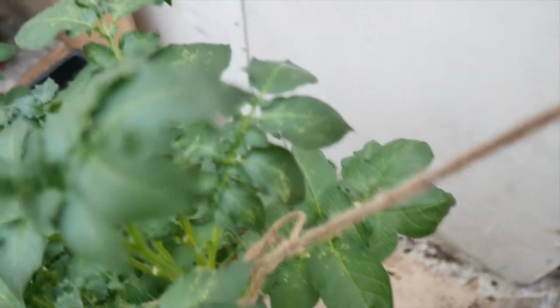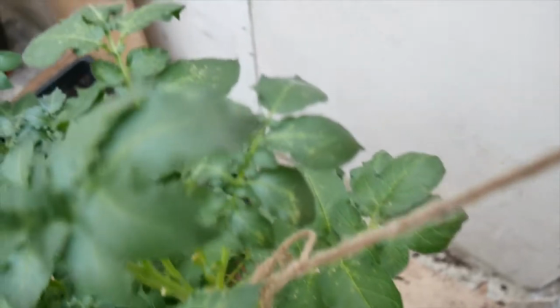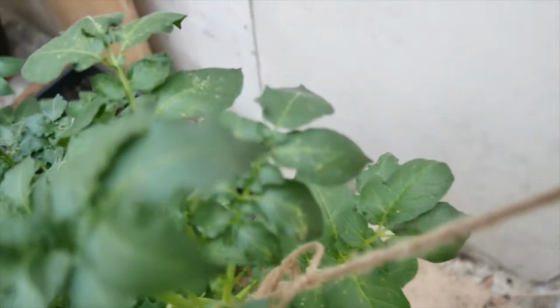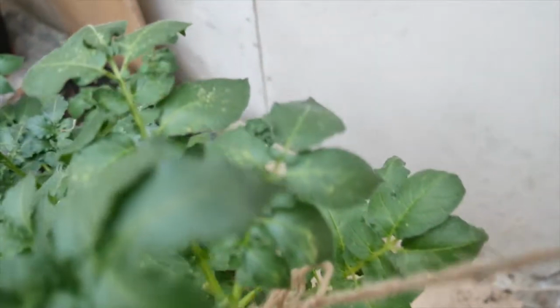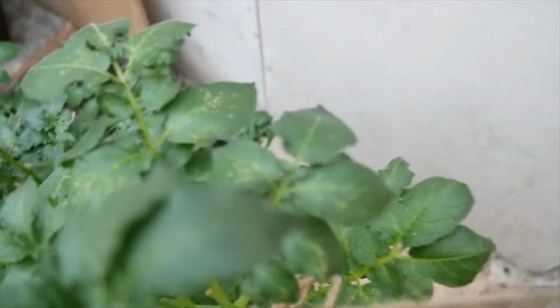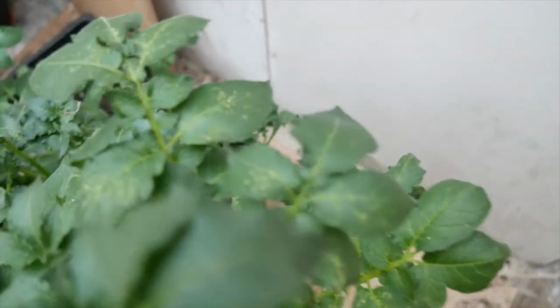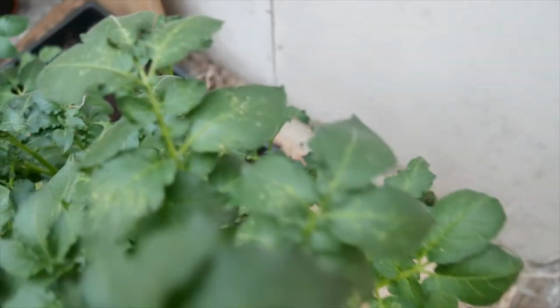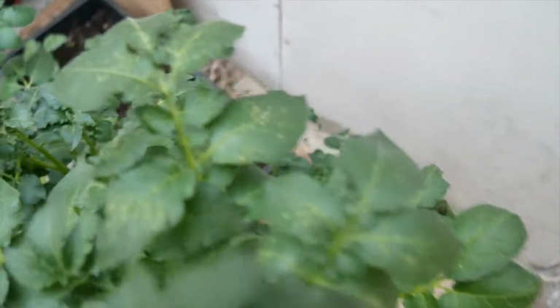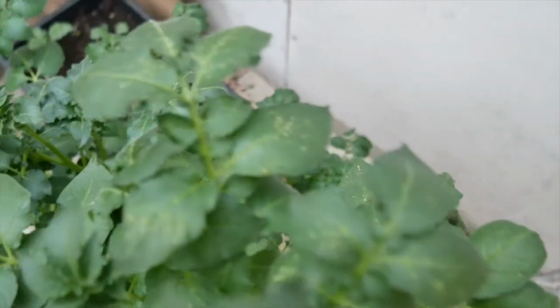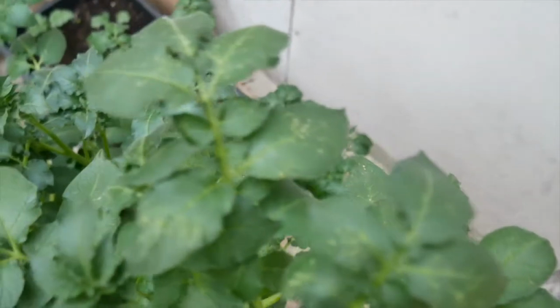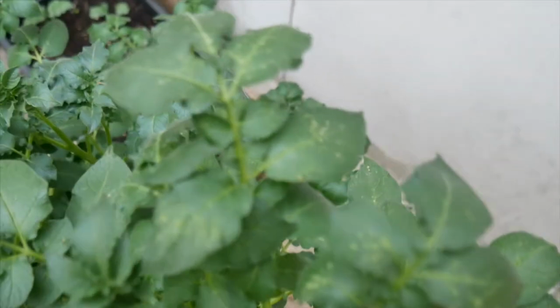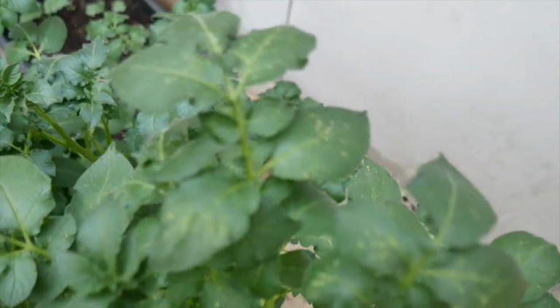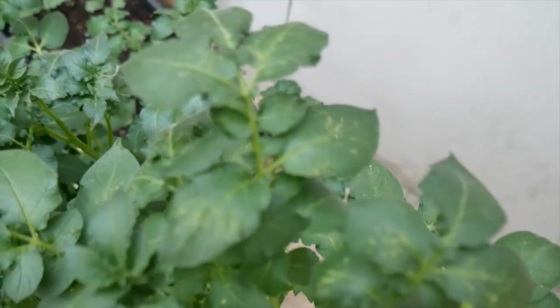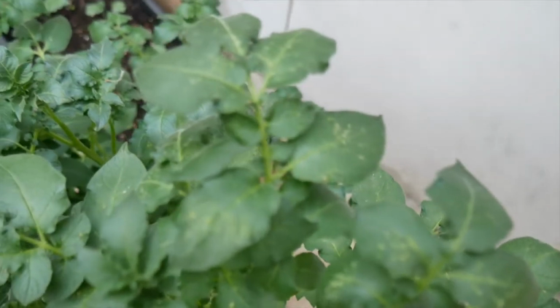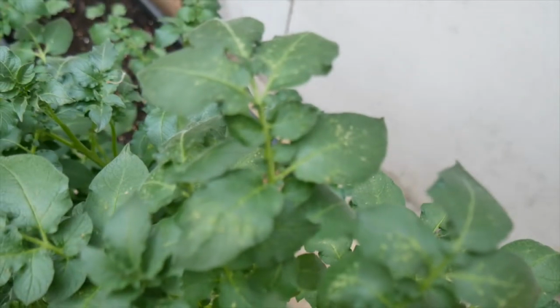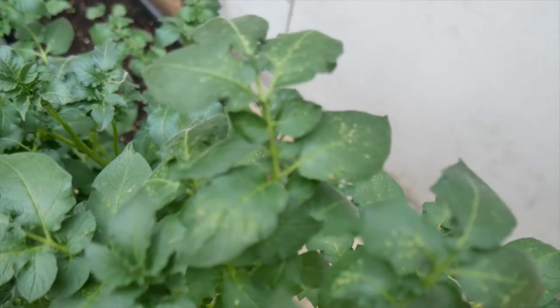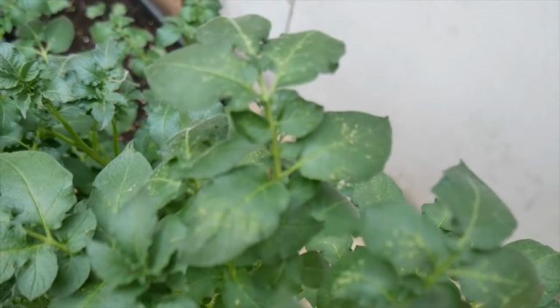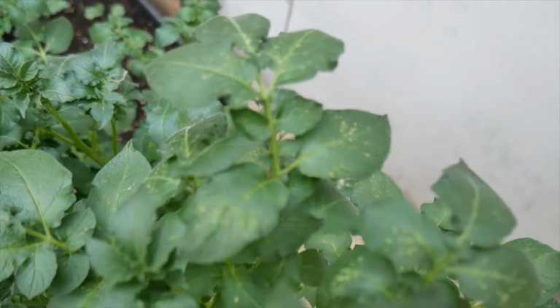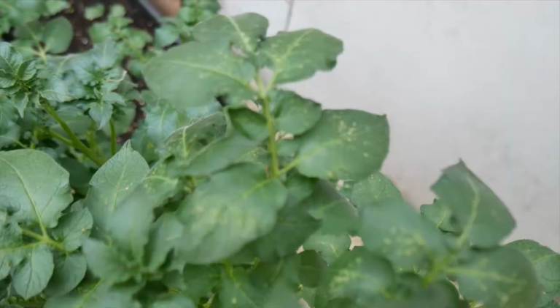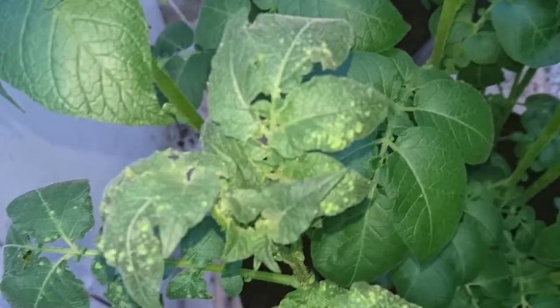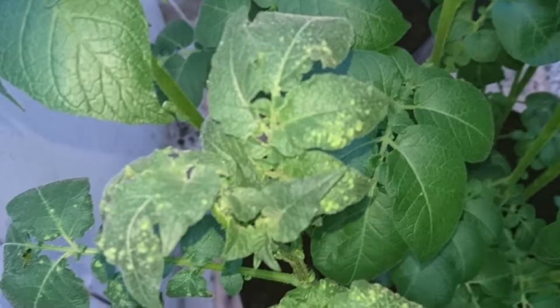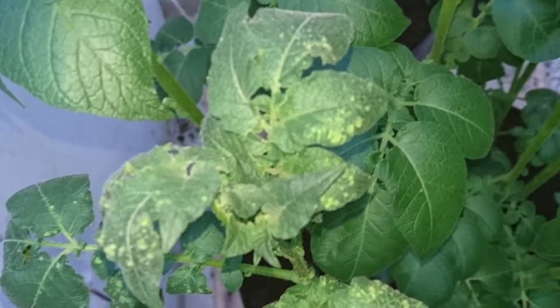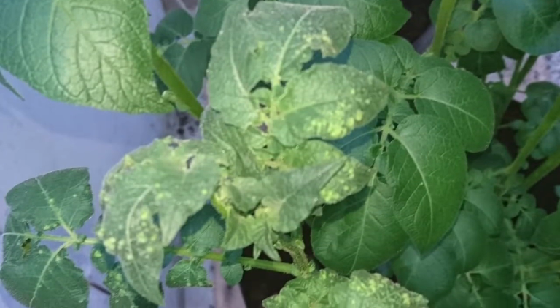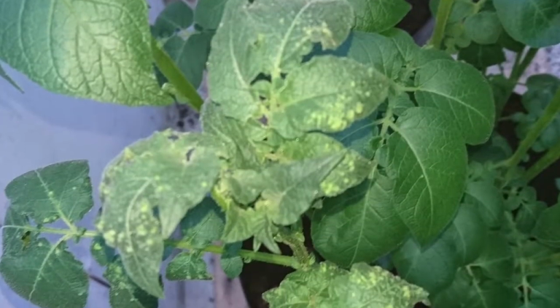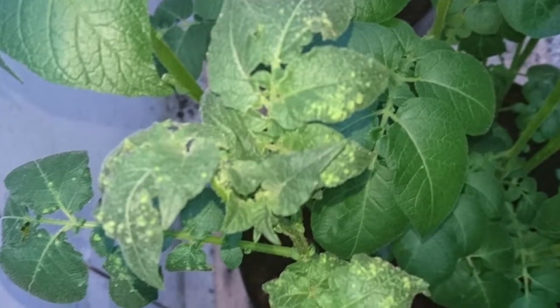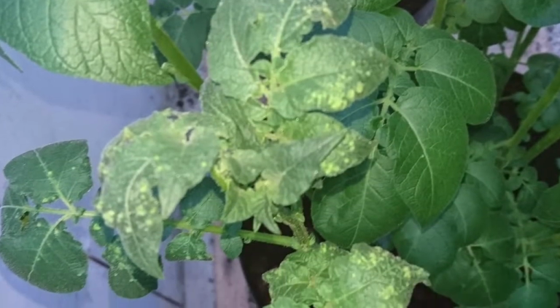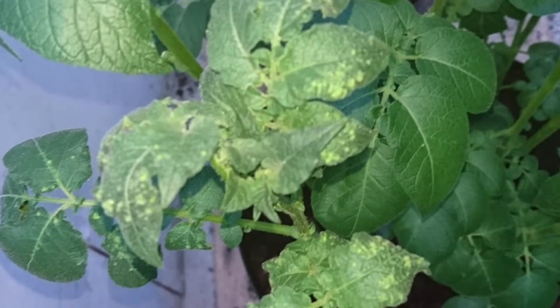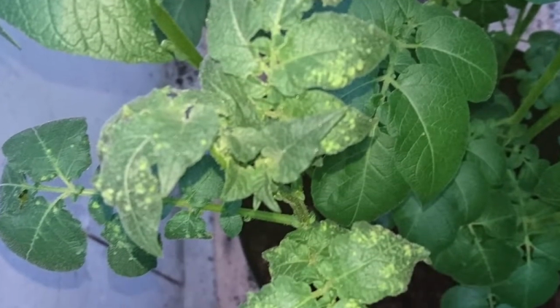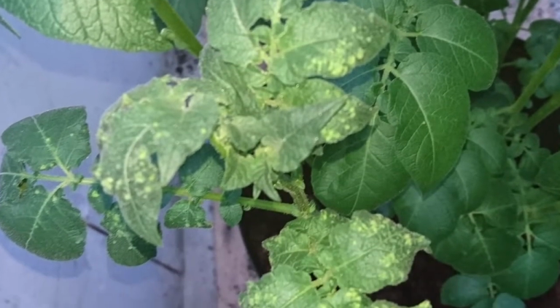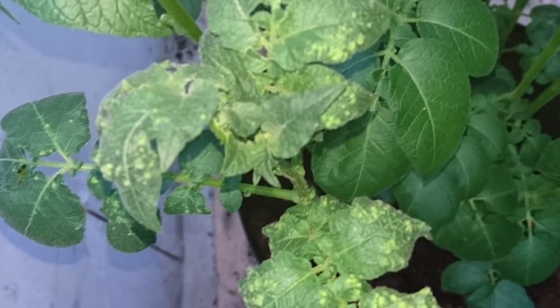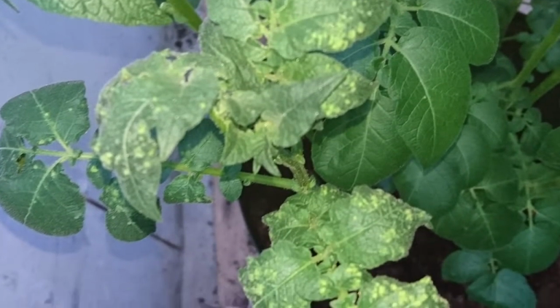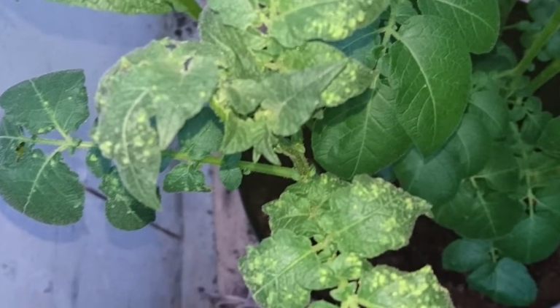If anyone knows what these marks on my potato plants are, please message me down below.